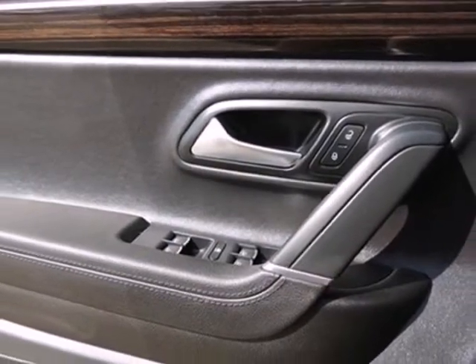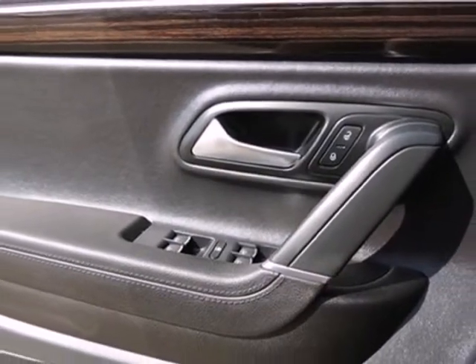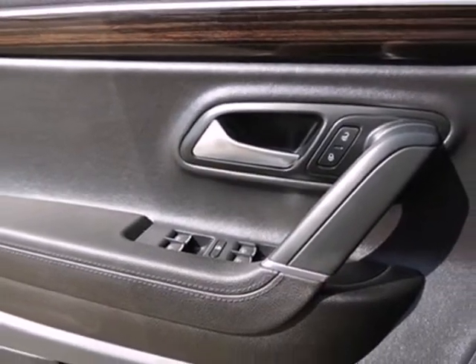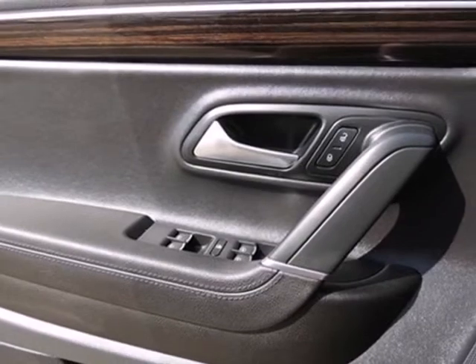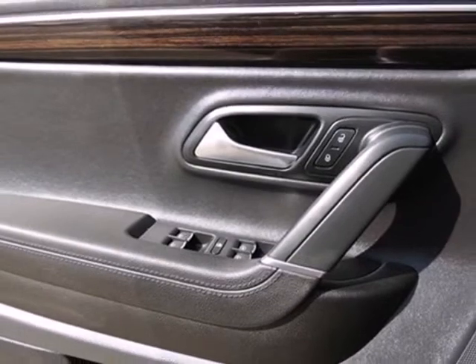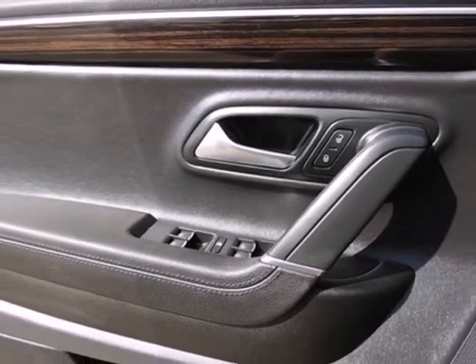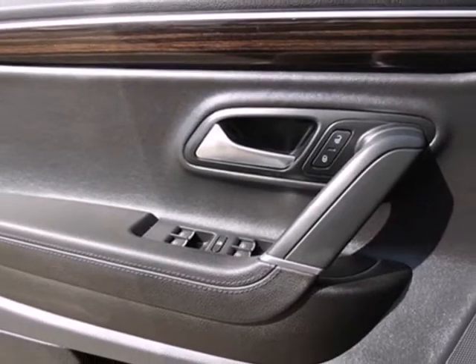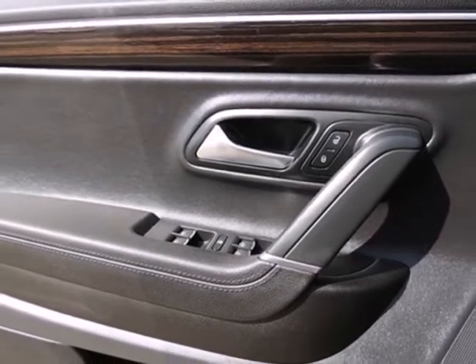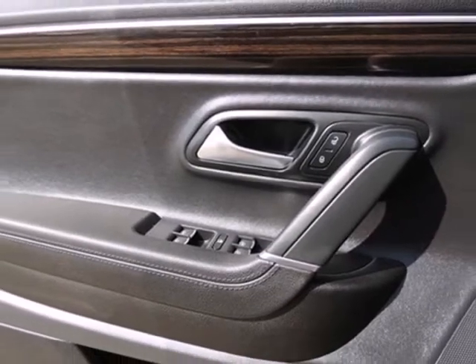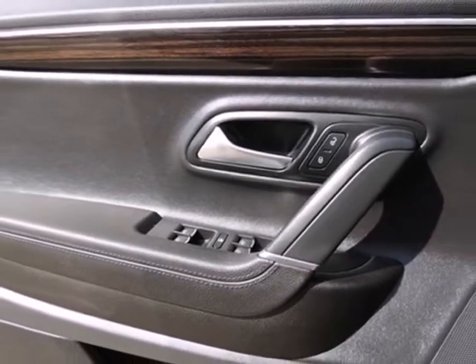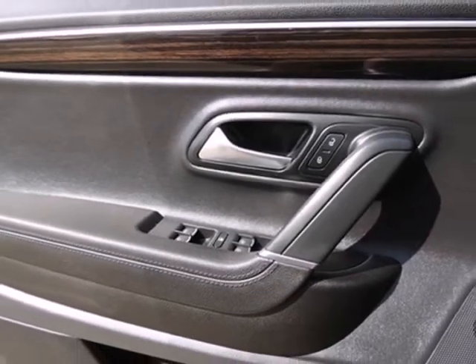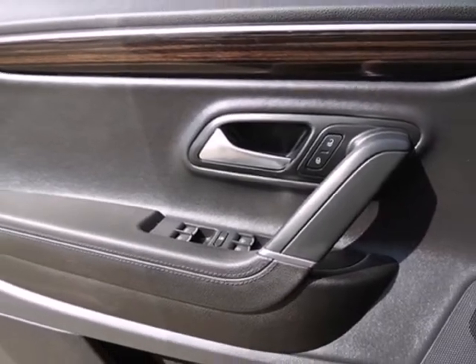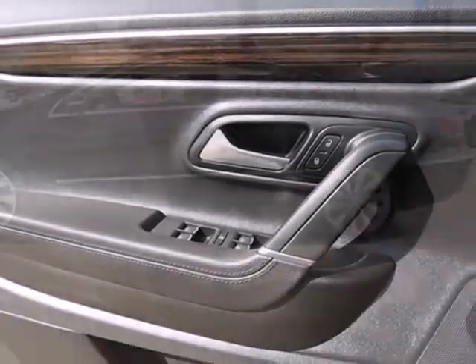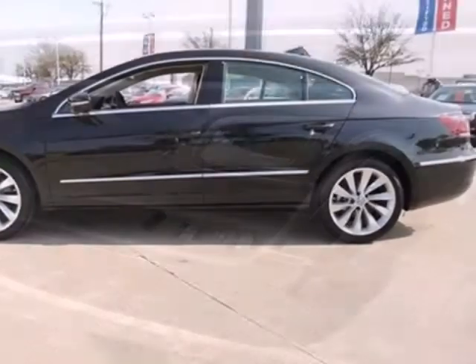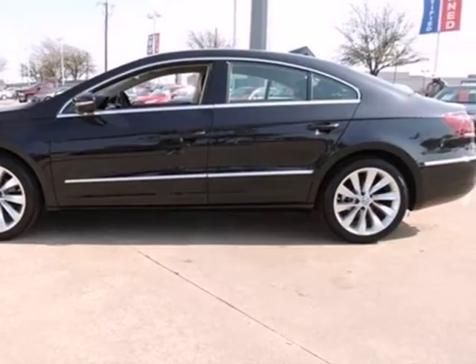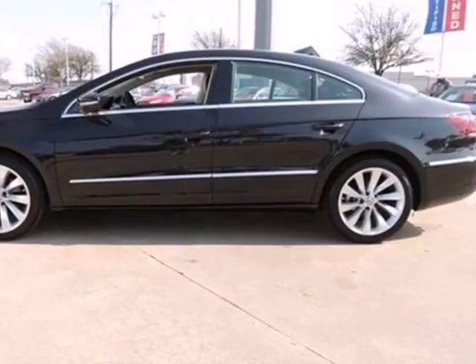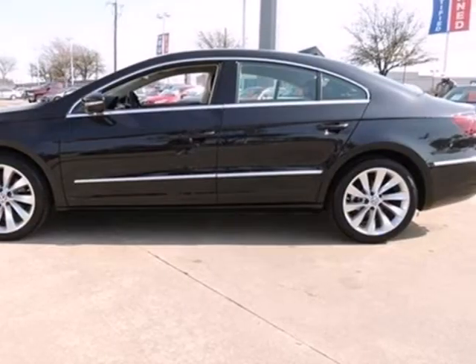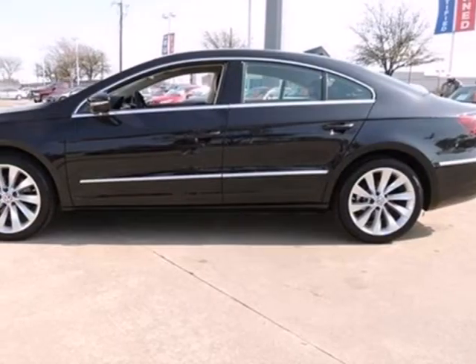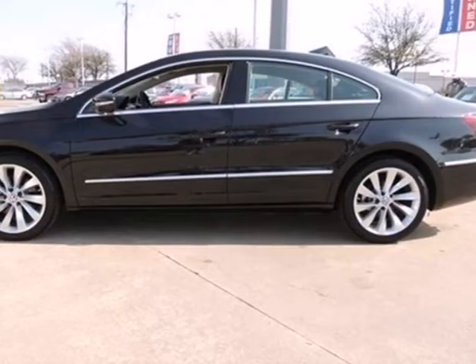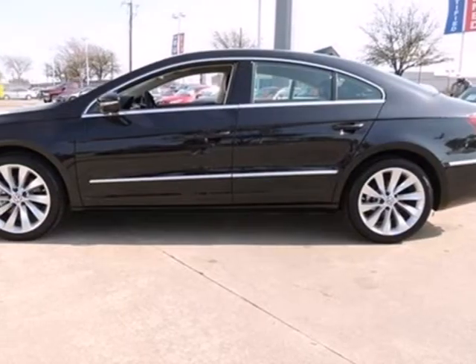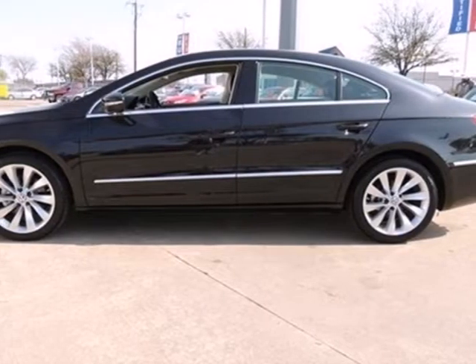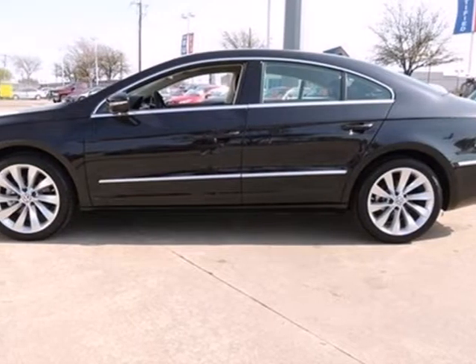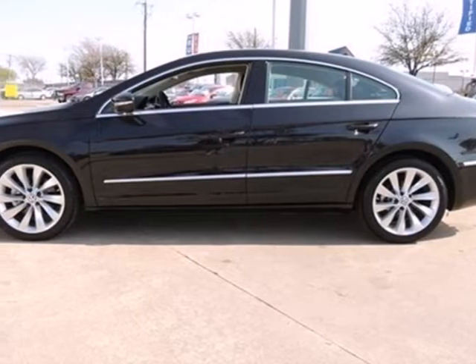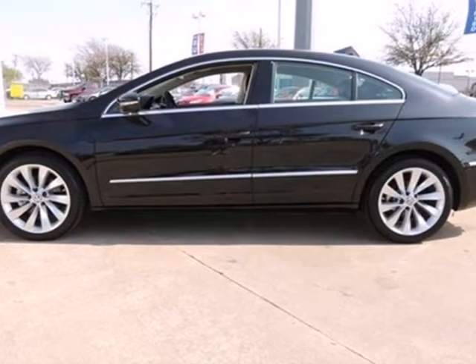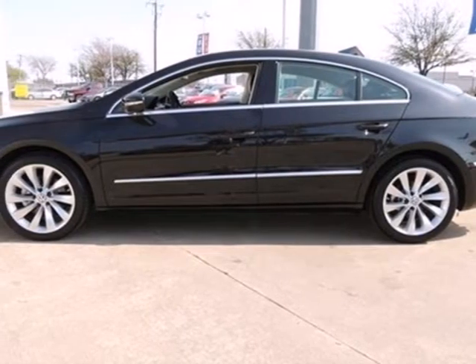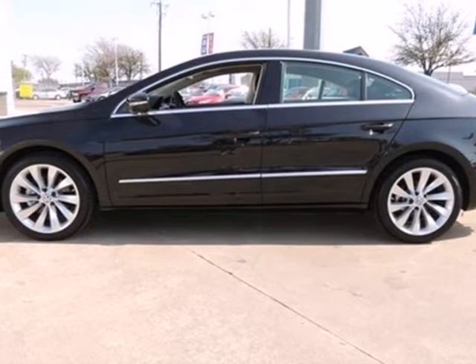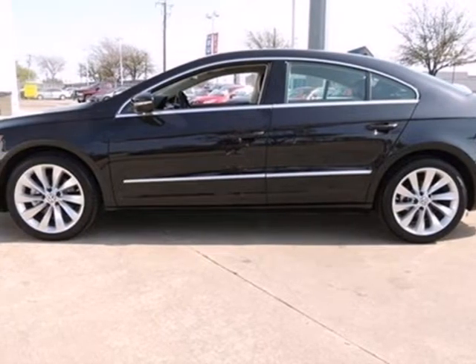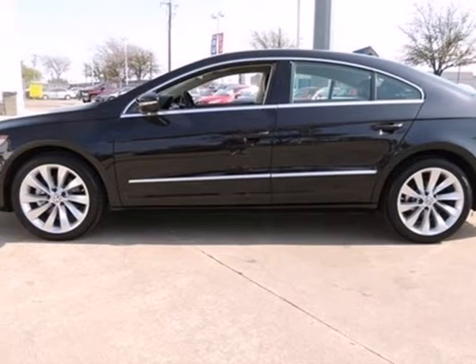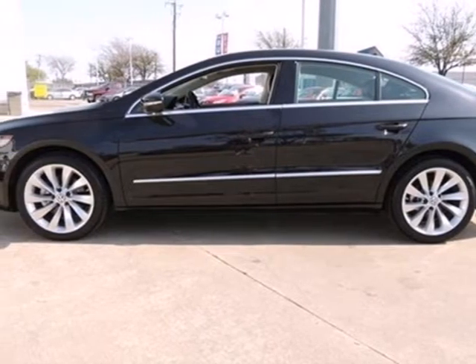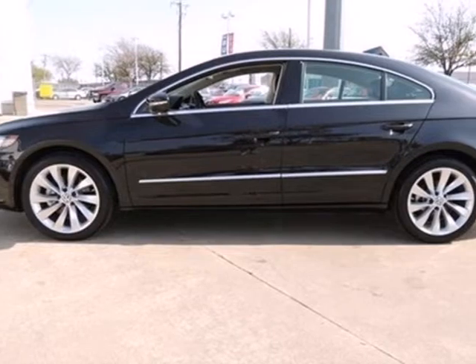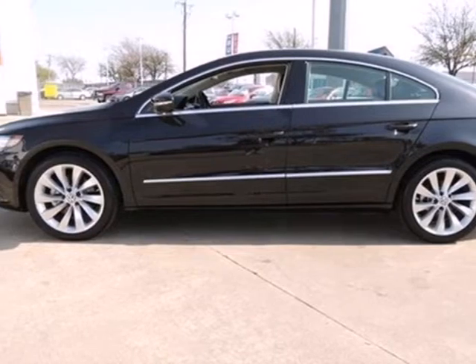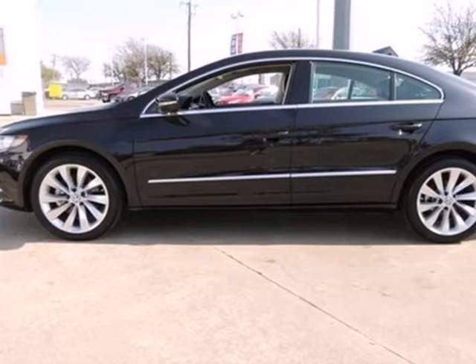More room, more fun, and more ready for your lifestyle than ever before. Drive this CC home today.